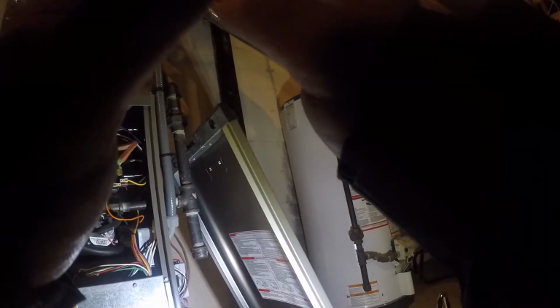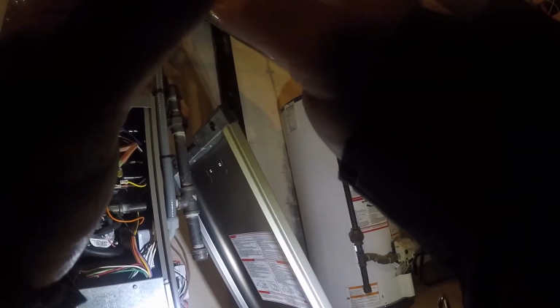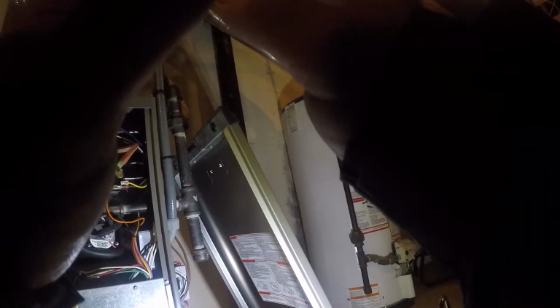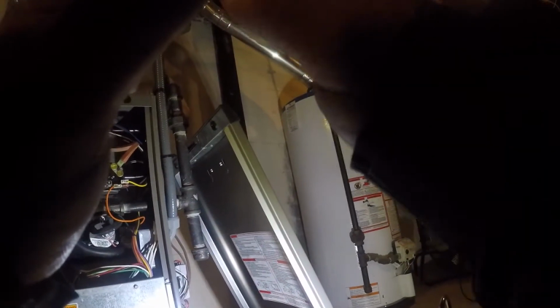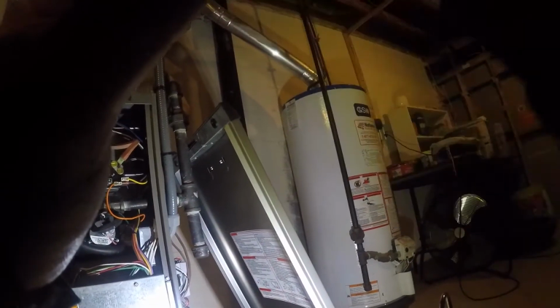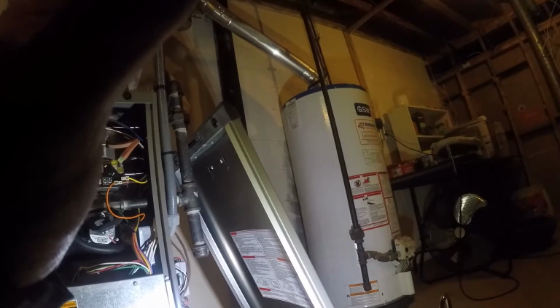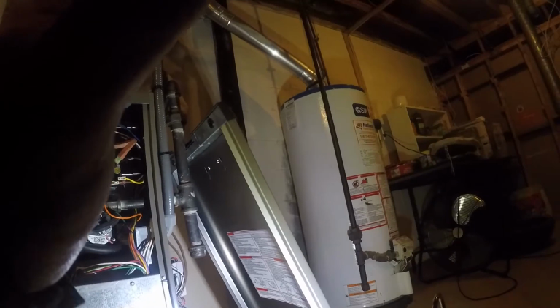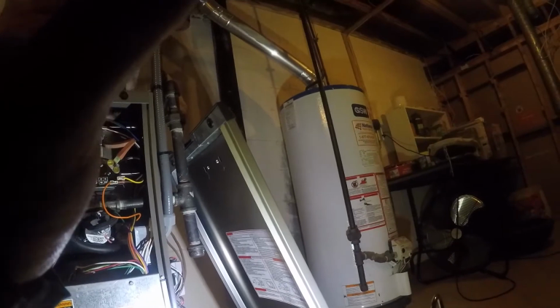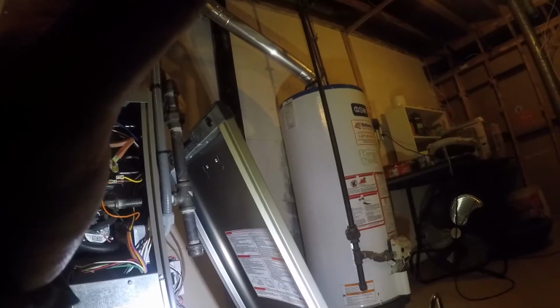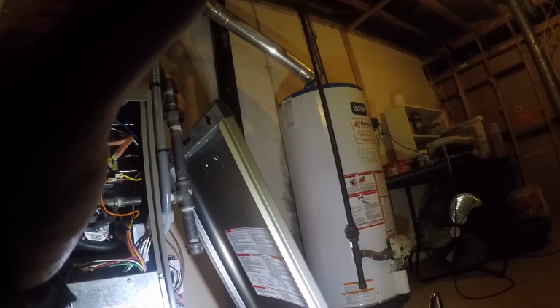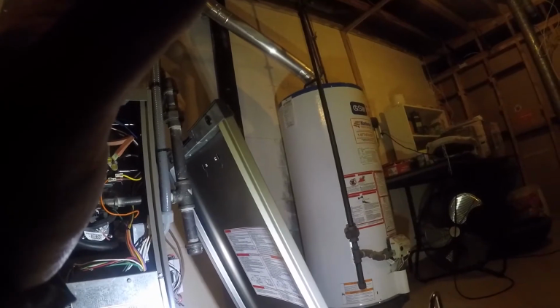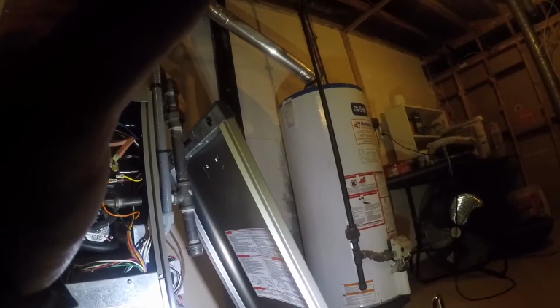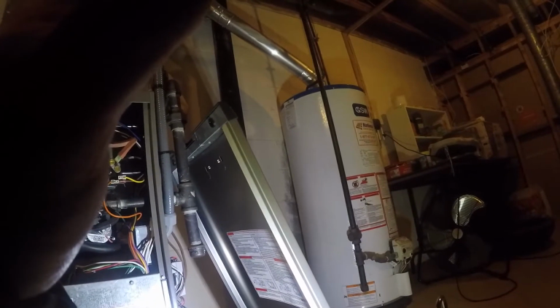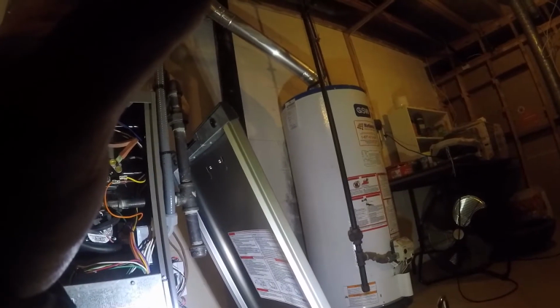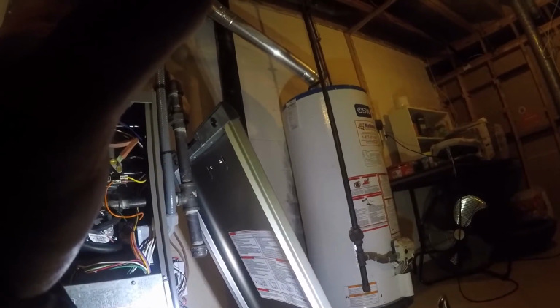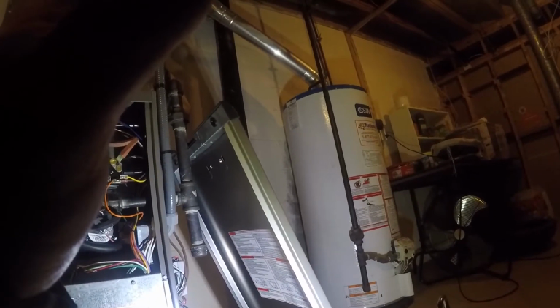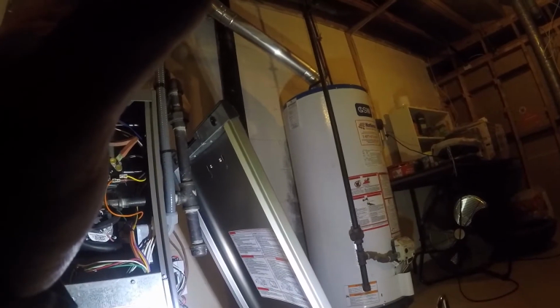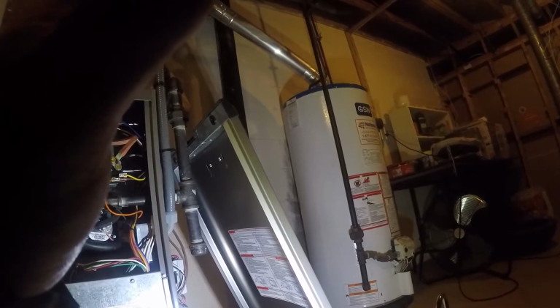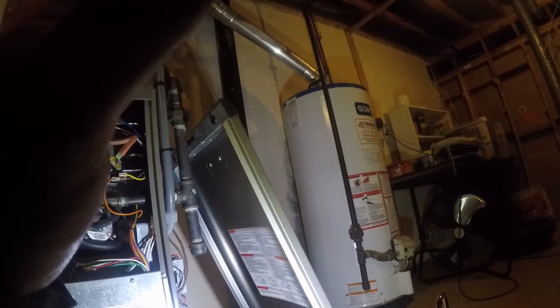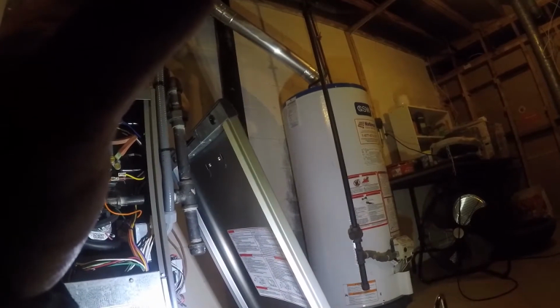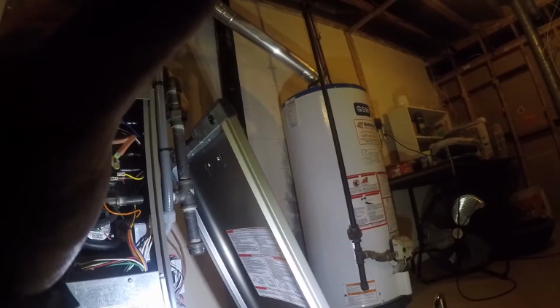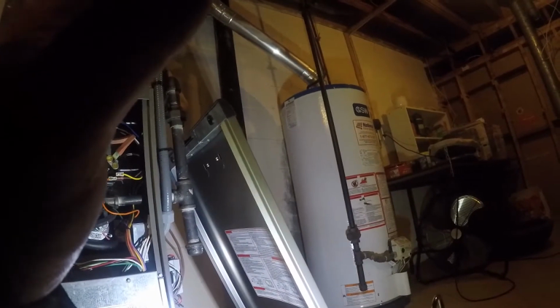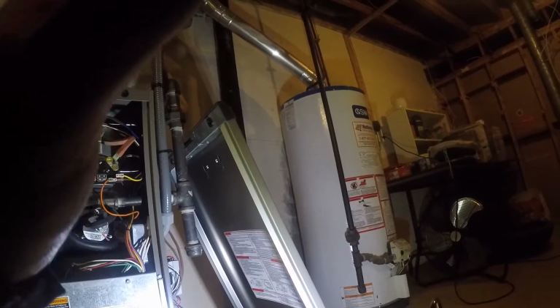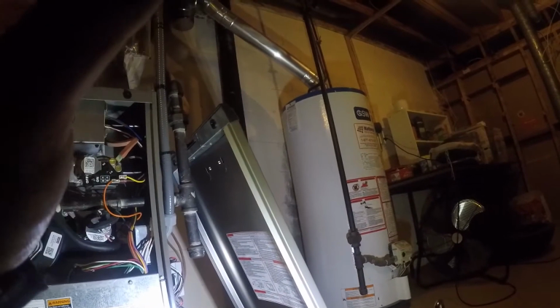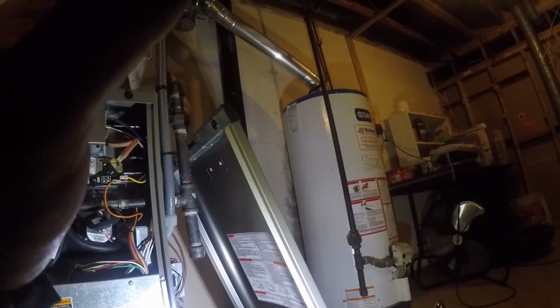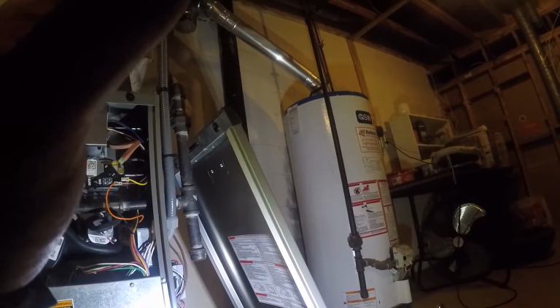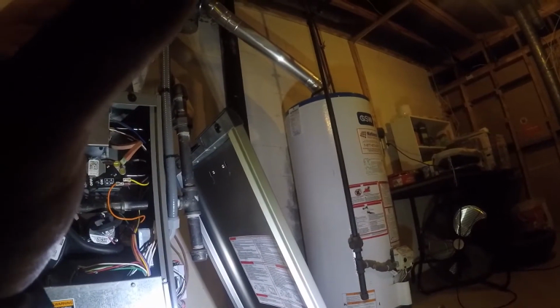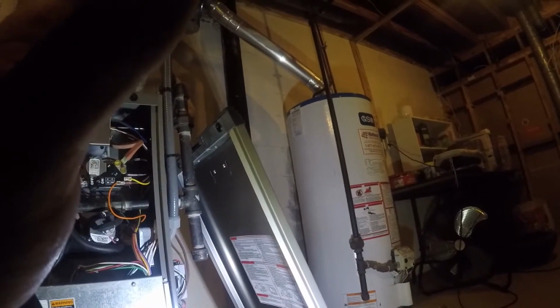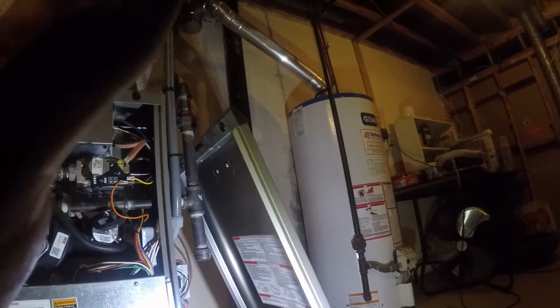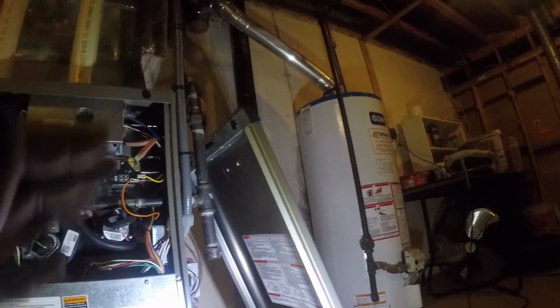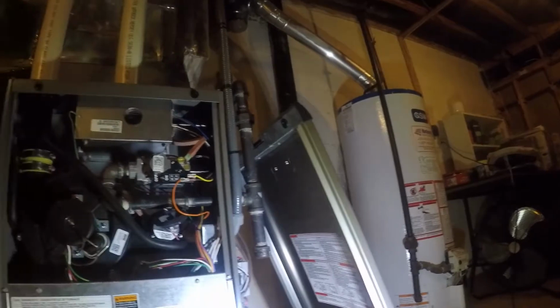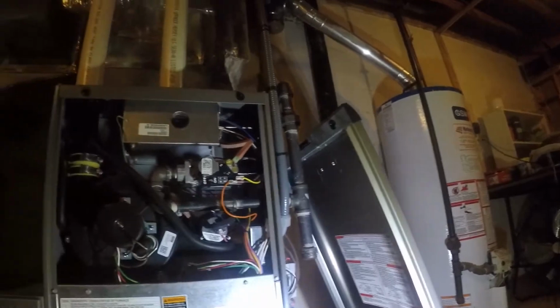All right, let's put that on. If you don't mind, go to the thermostat and knock it up real warm.